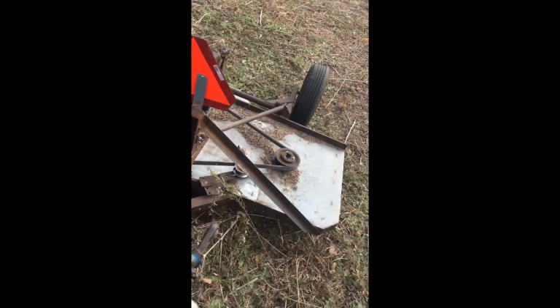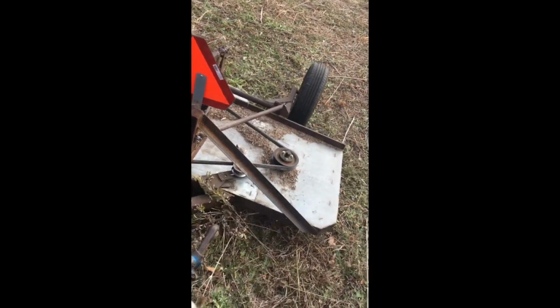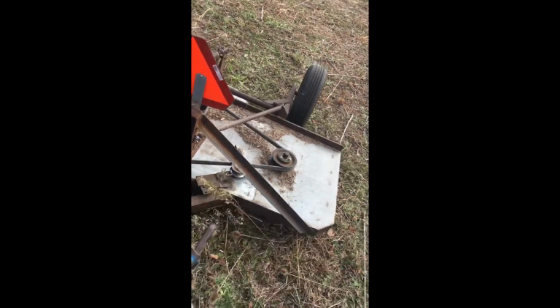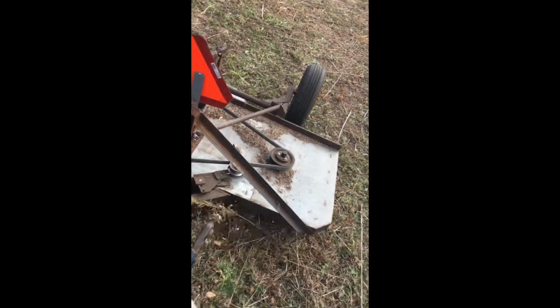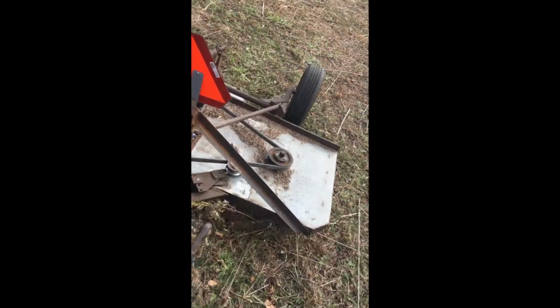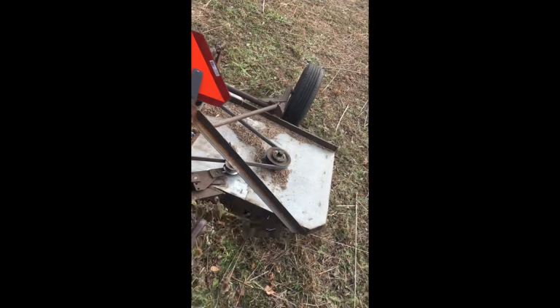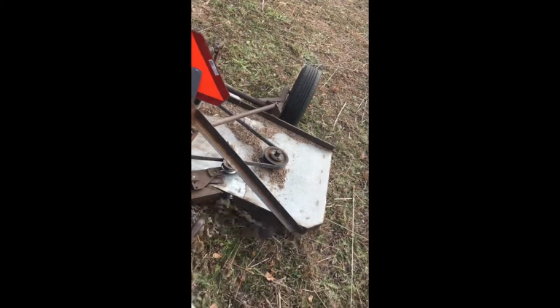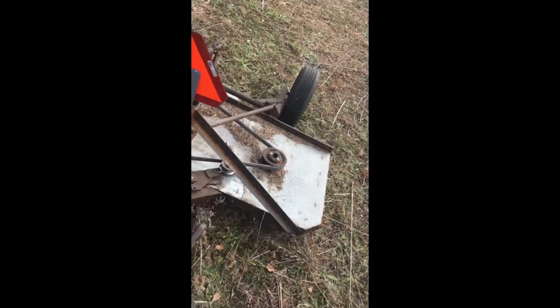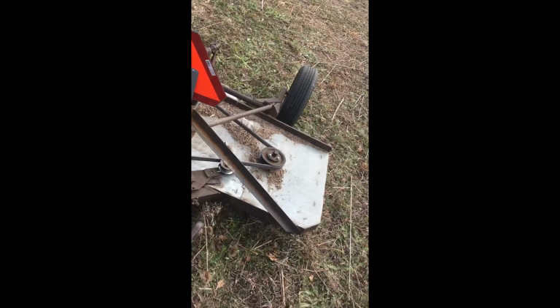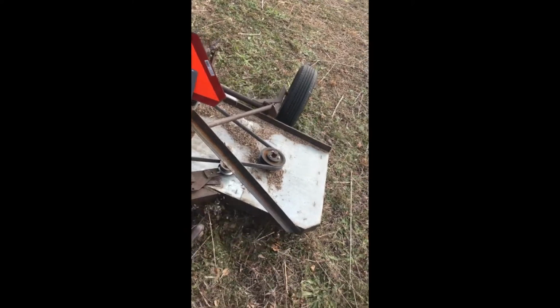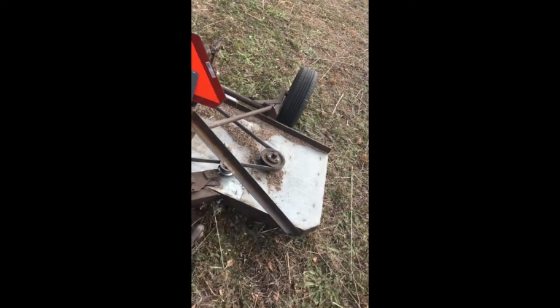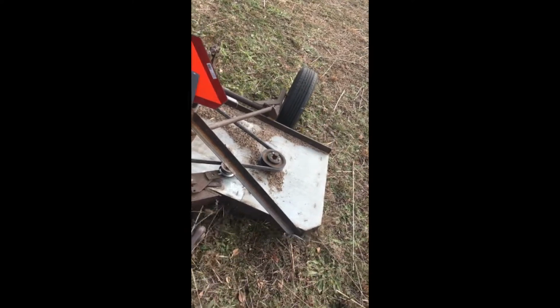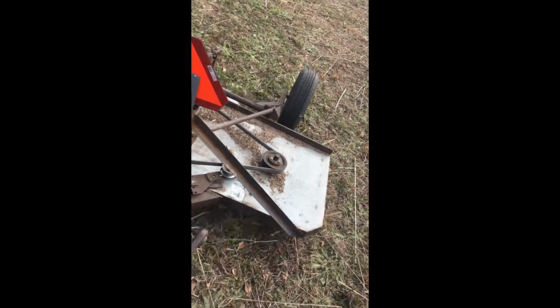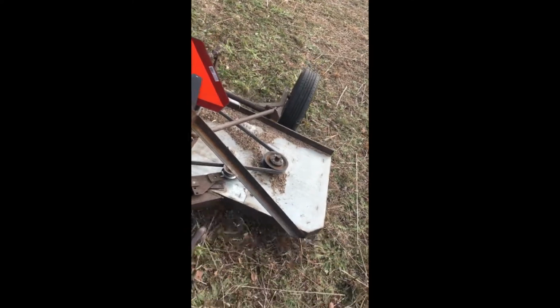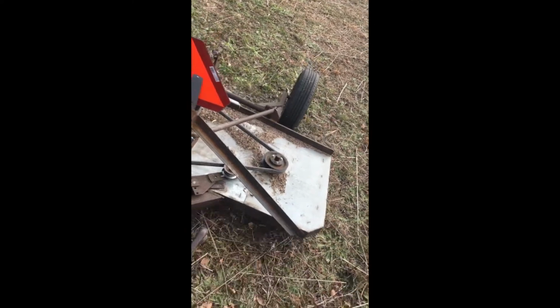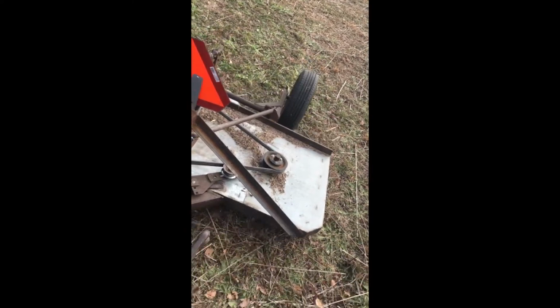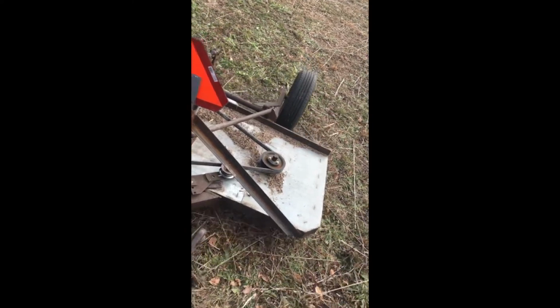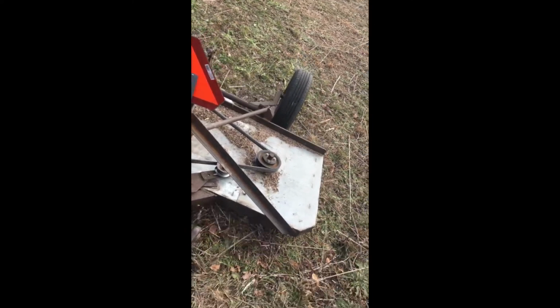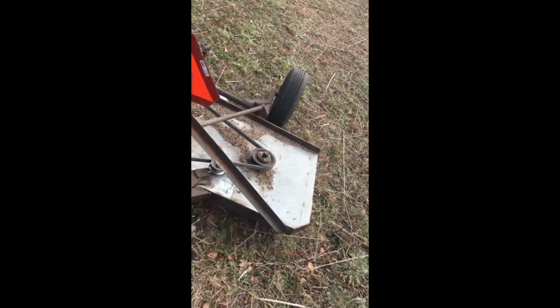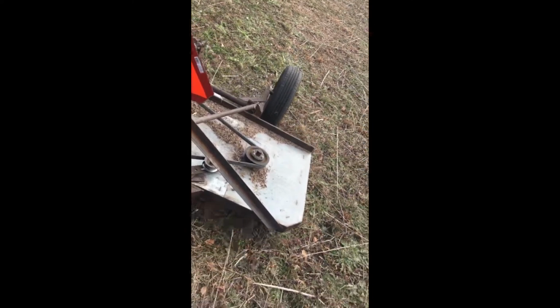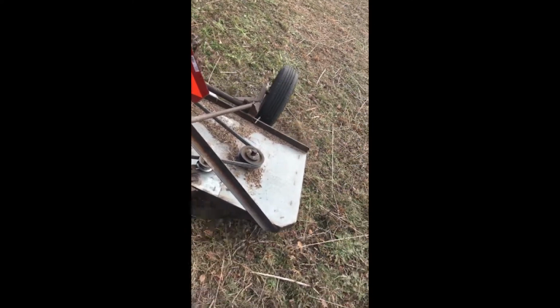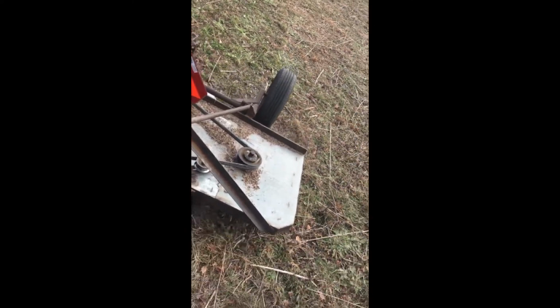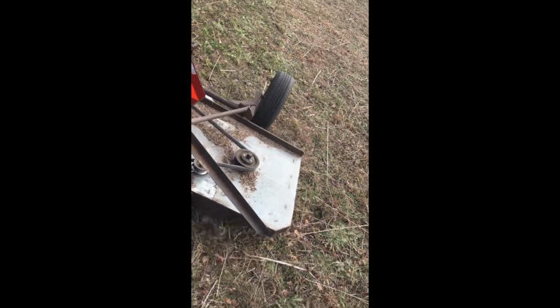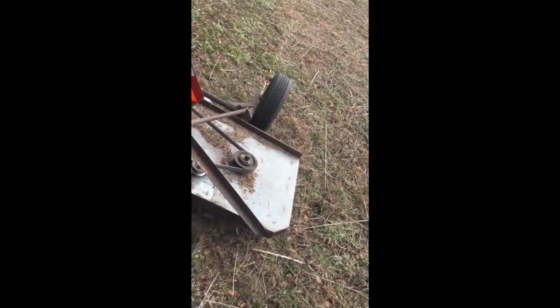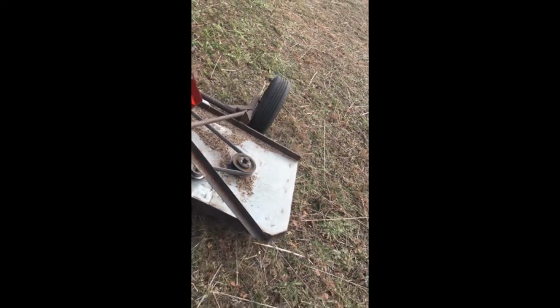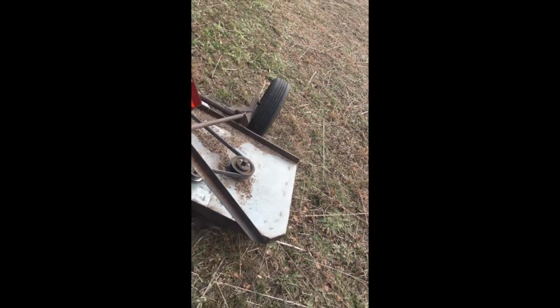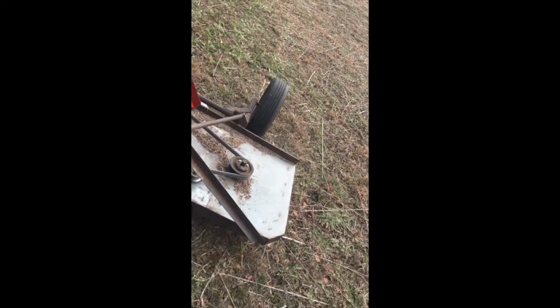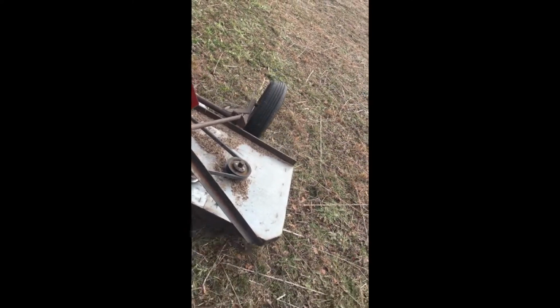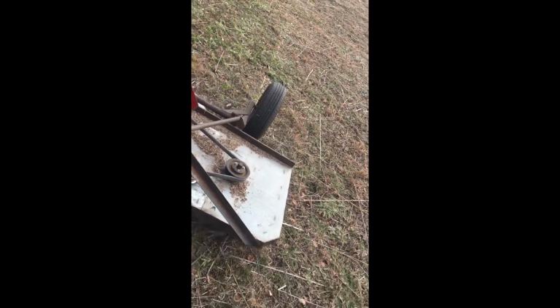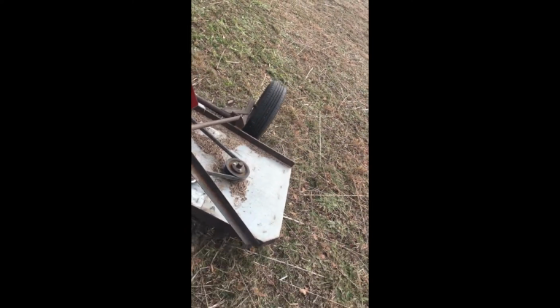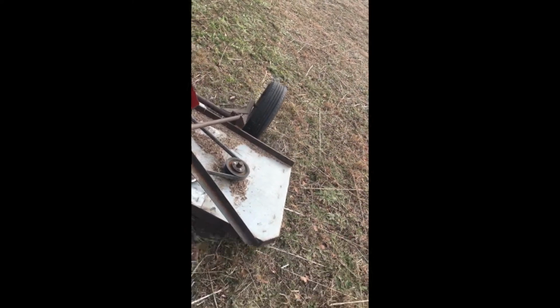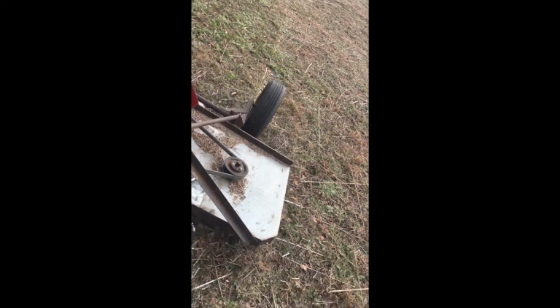My grandson is holding the camera, helping his papaw.